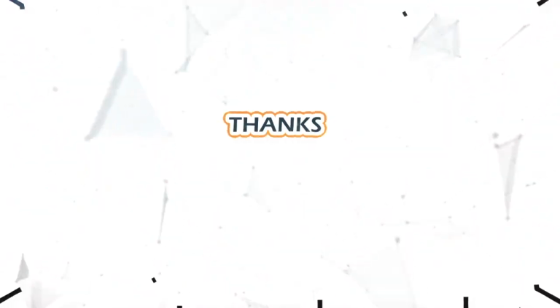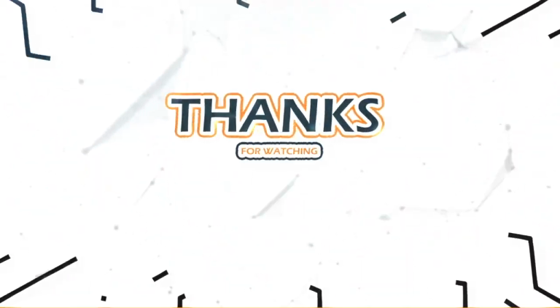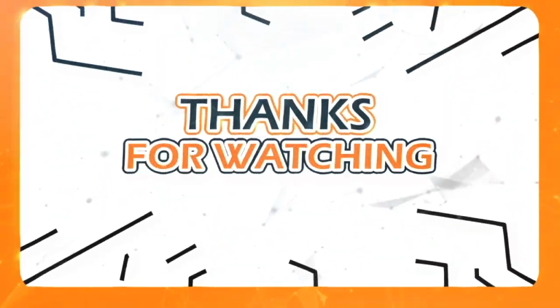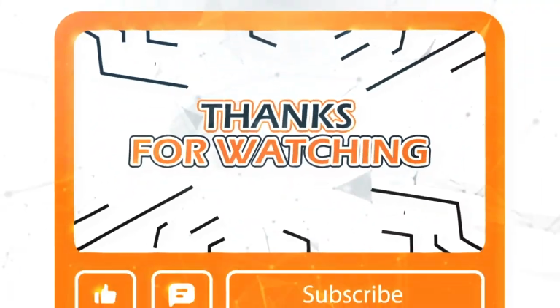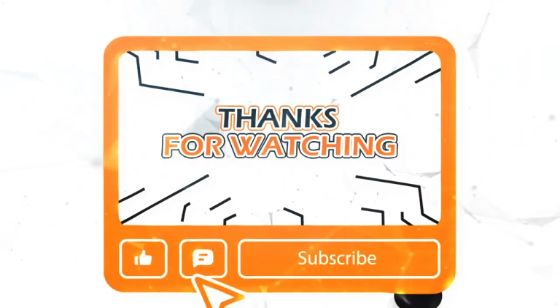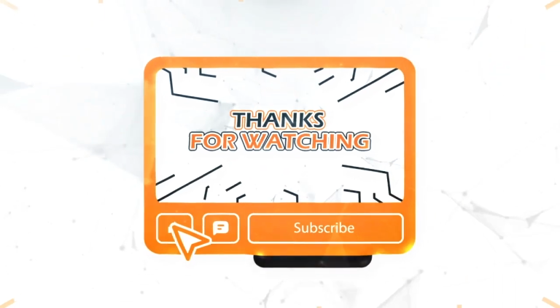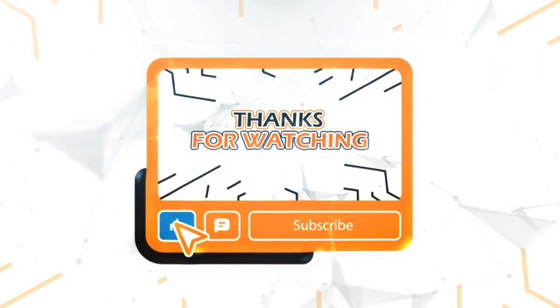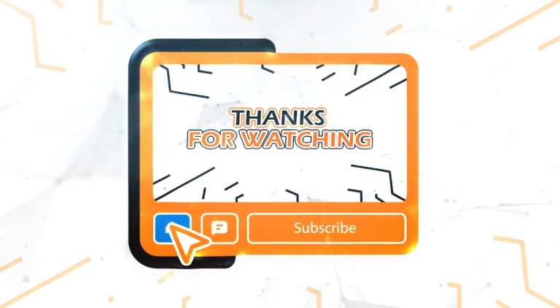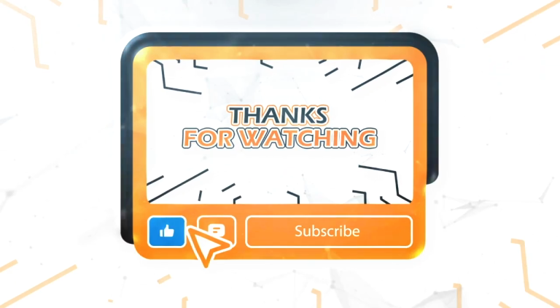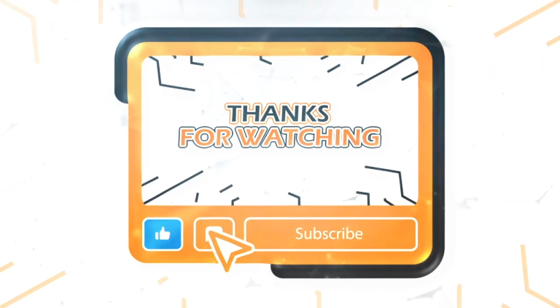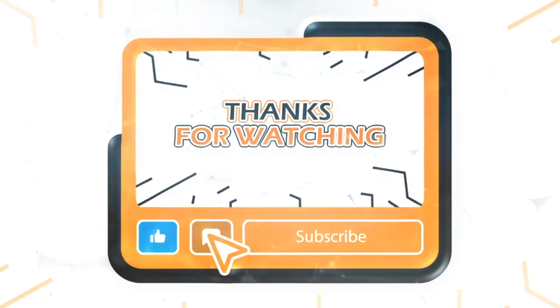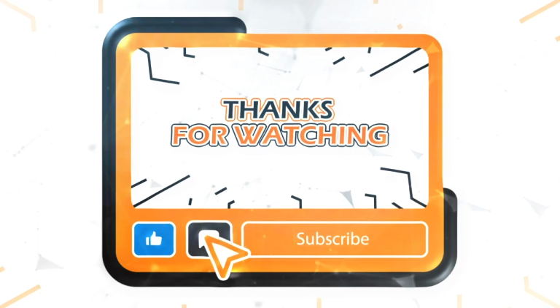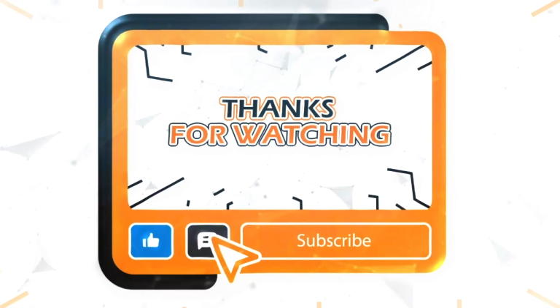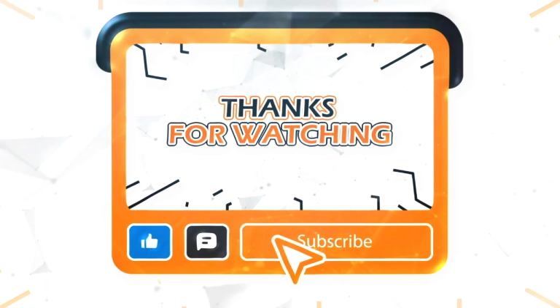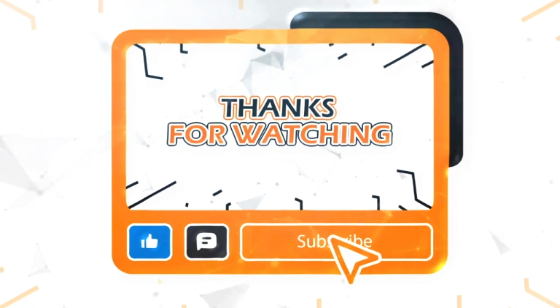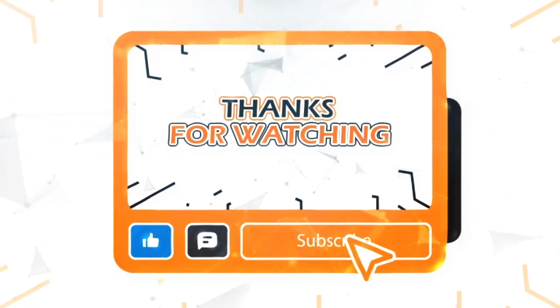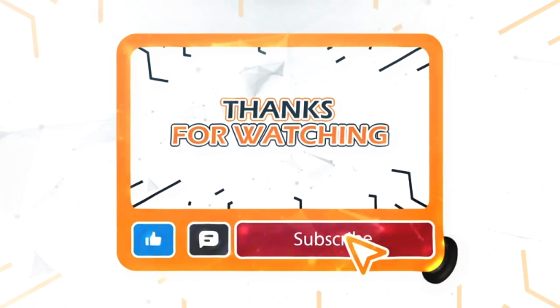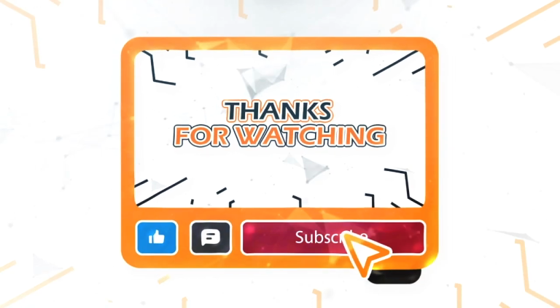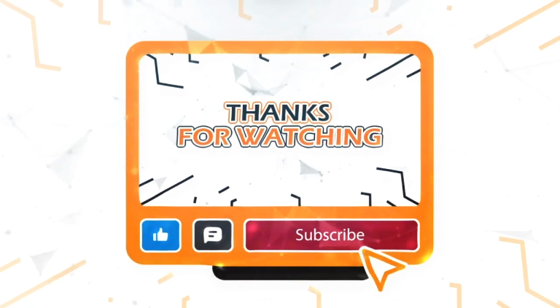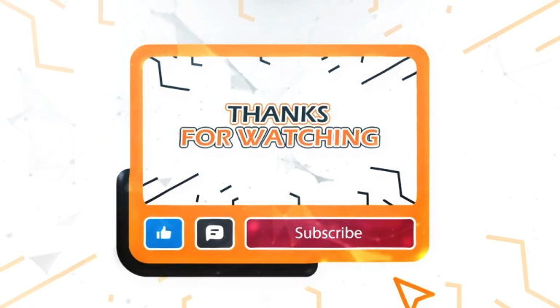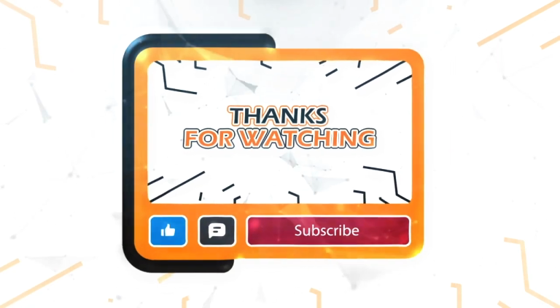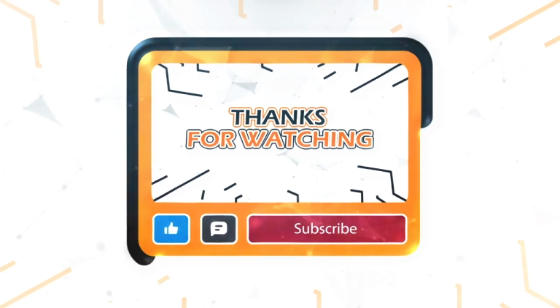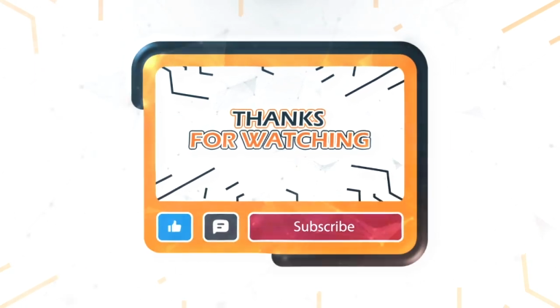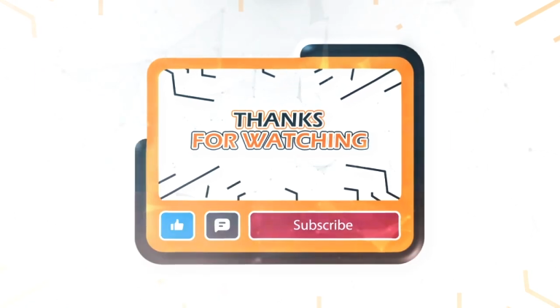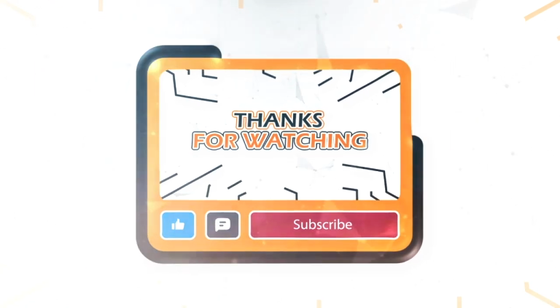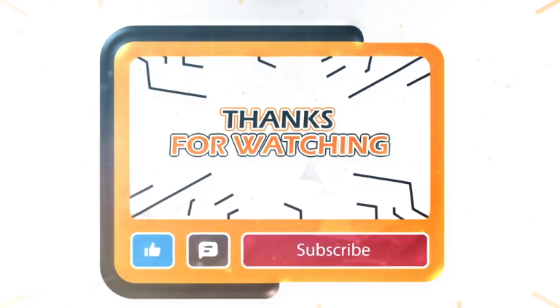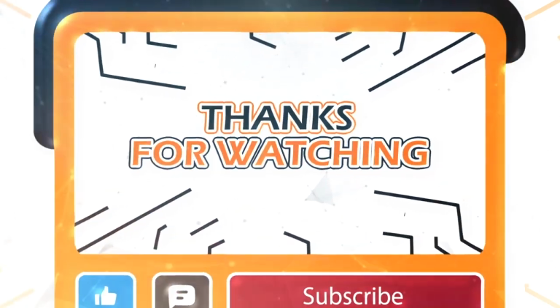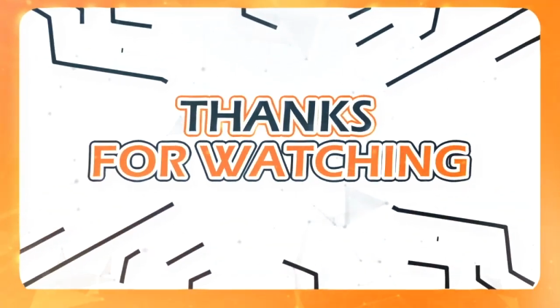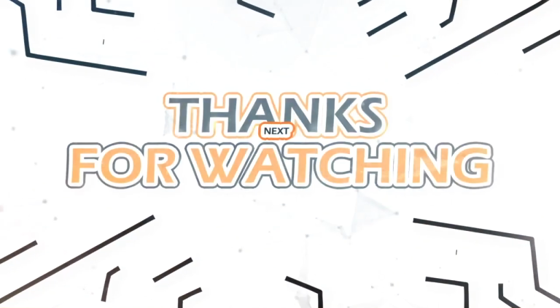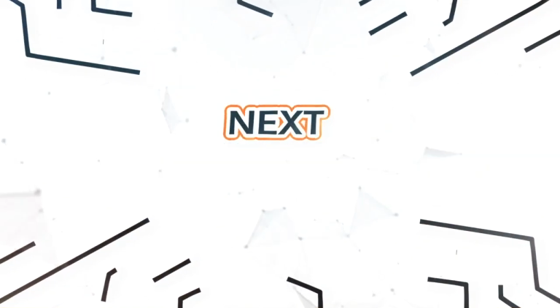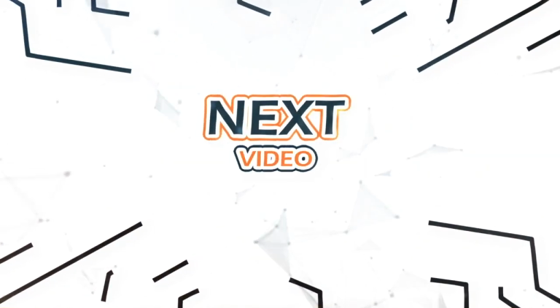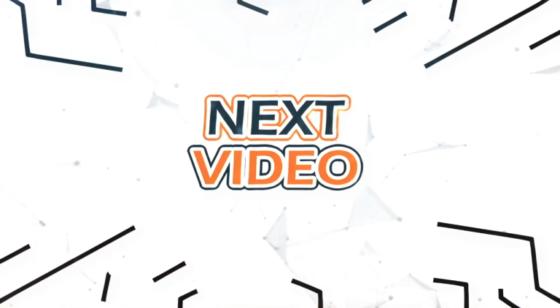Thanks for watching. Don't forget to like, comment, and subscribe for more content. We'll see you in the next video.